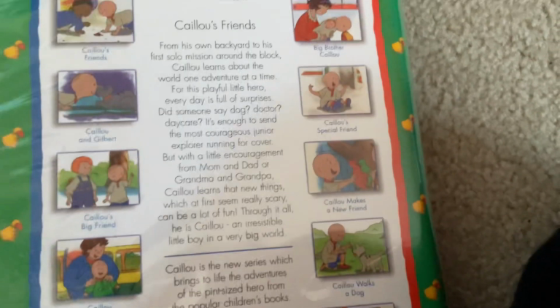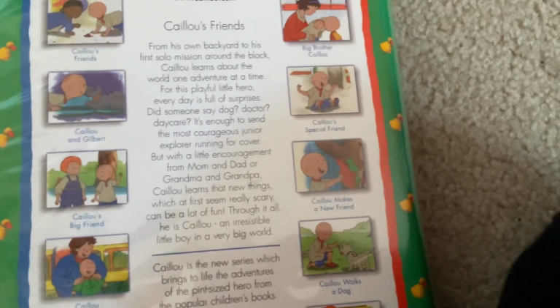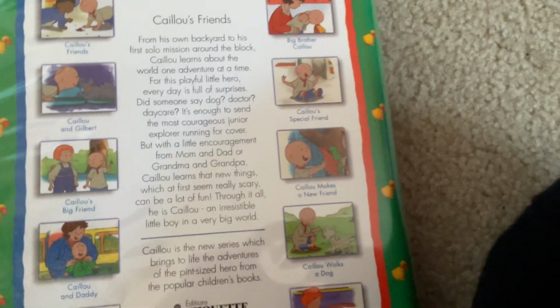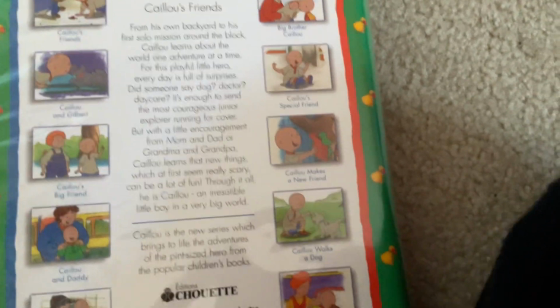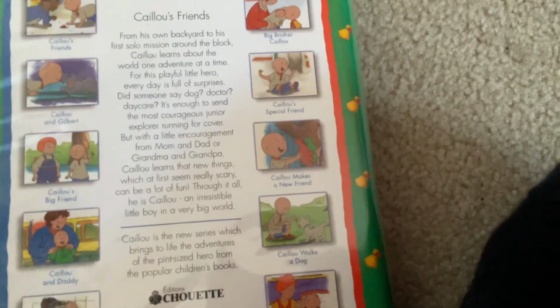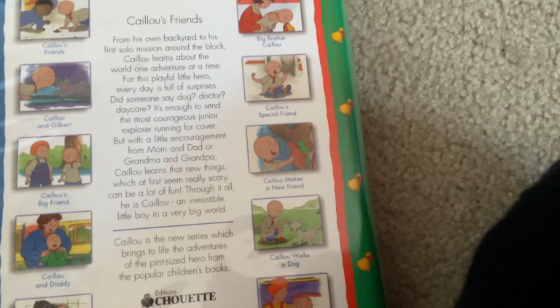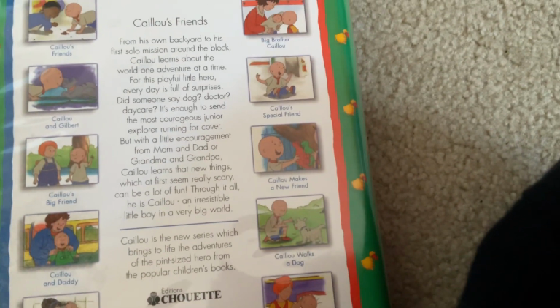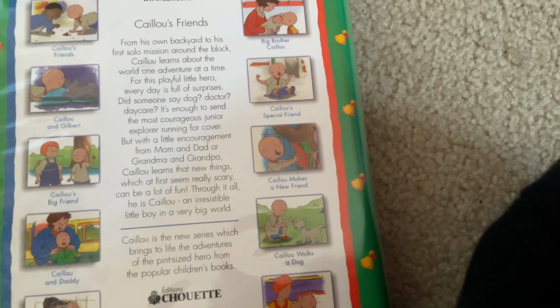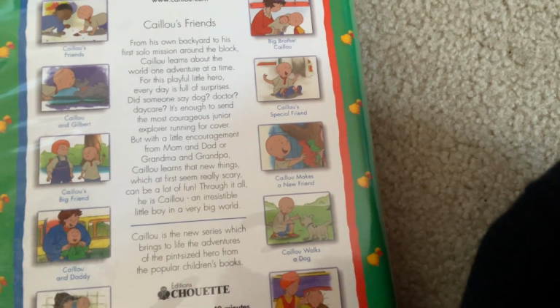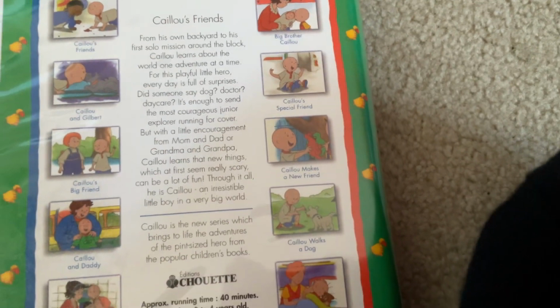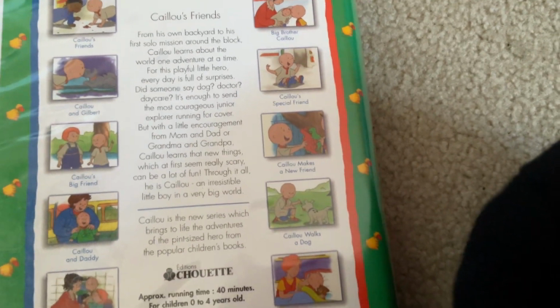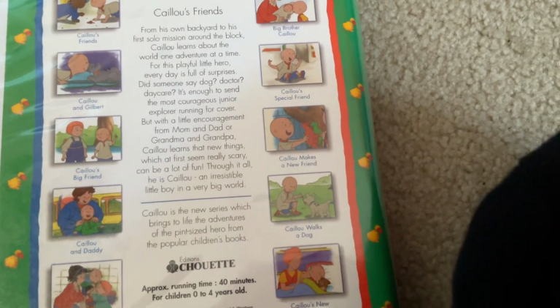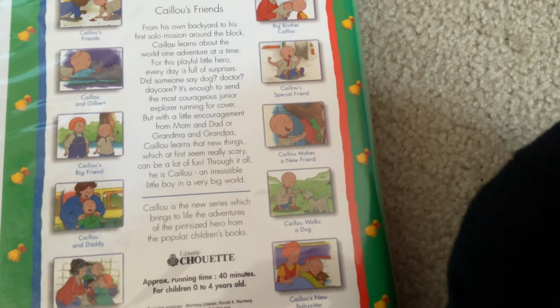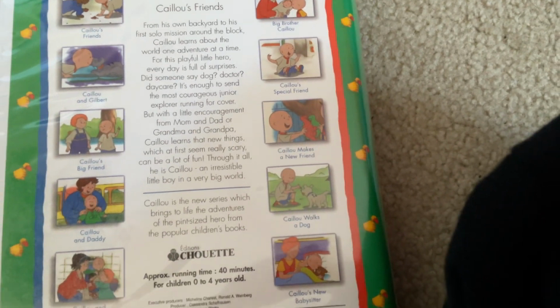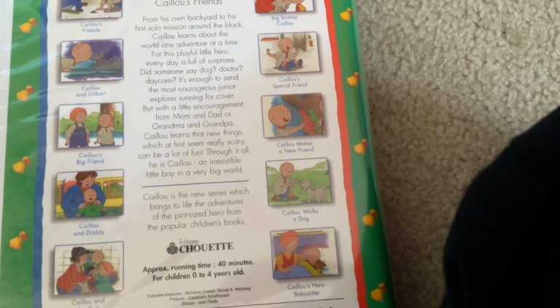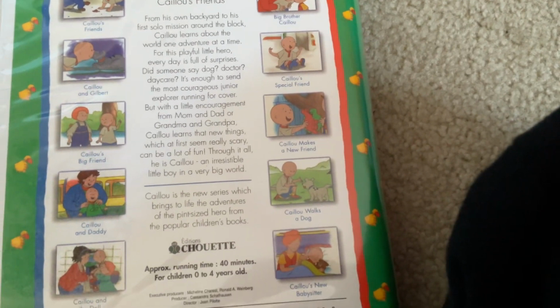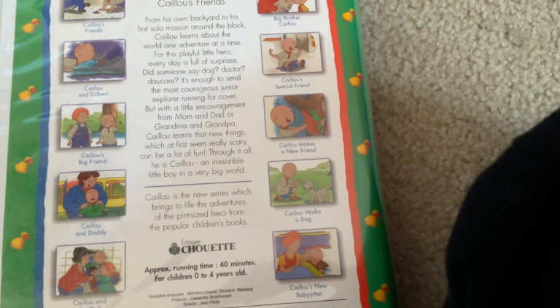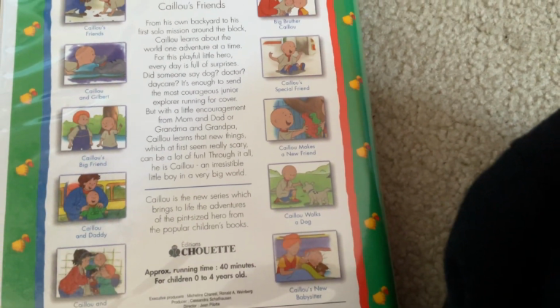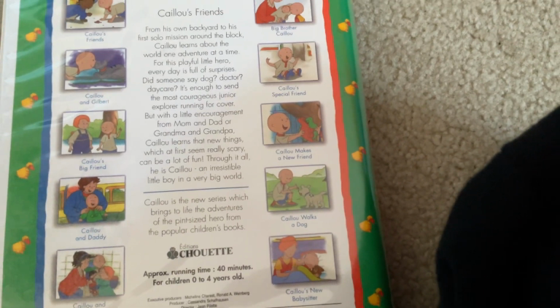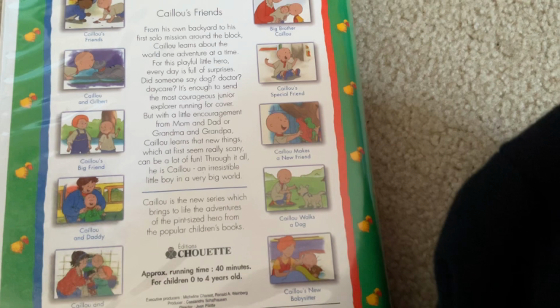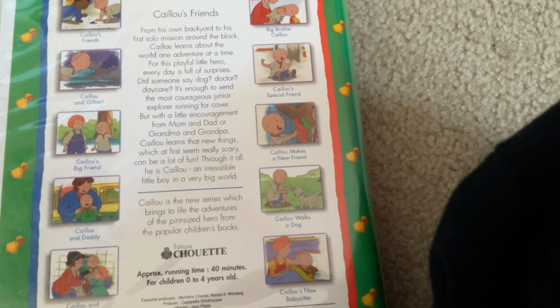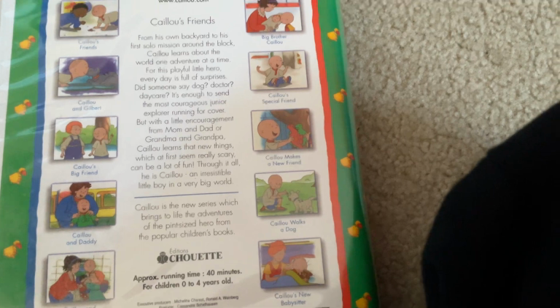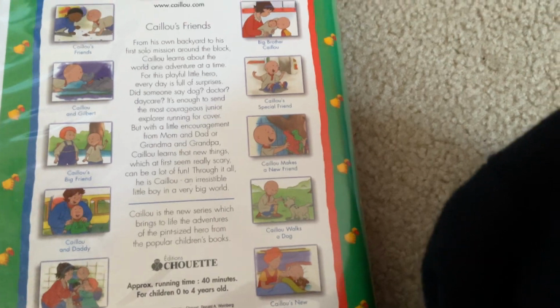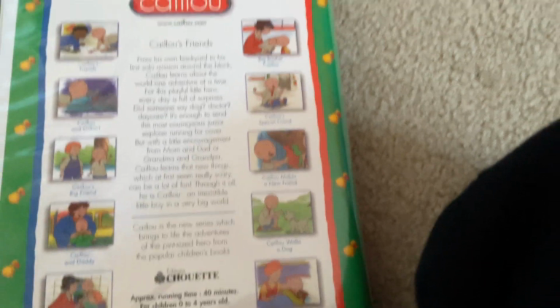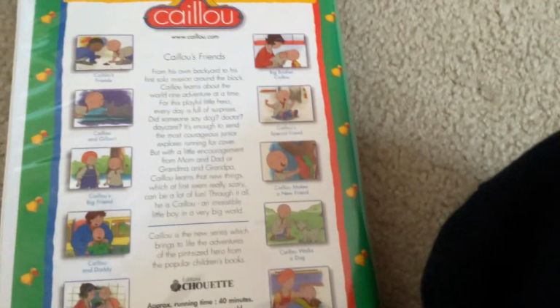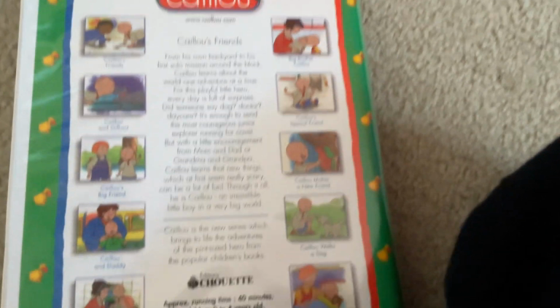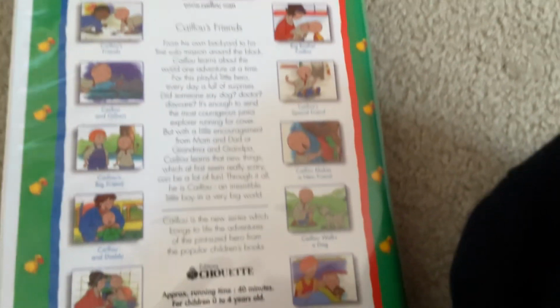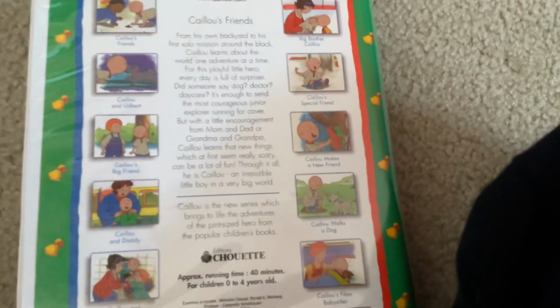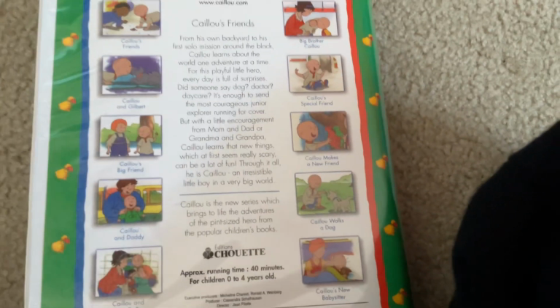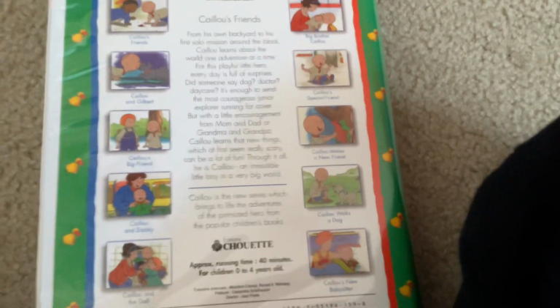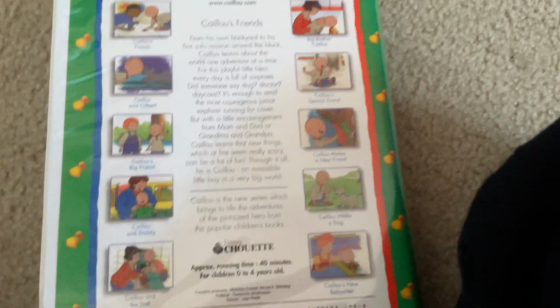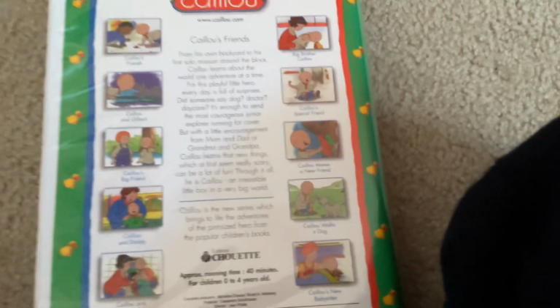You can pause to read this. There are 10 episodes here — you can pause to read these. There's just 40 minutes, for age 0 to 4 apparently.